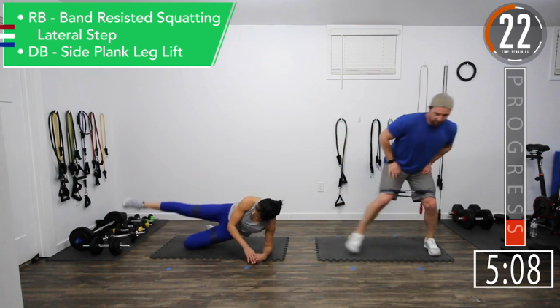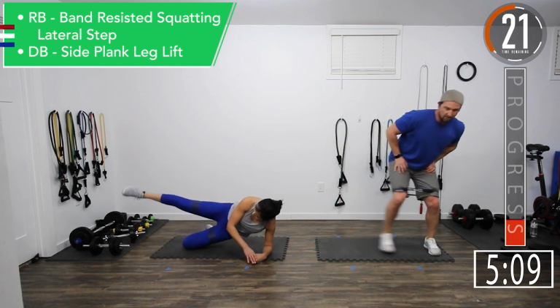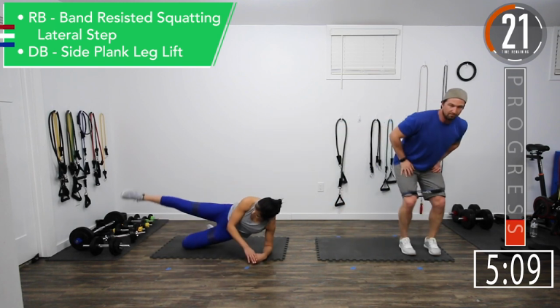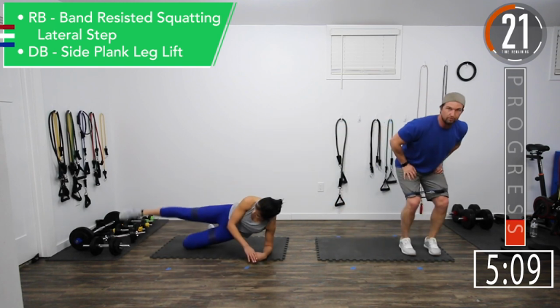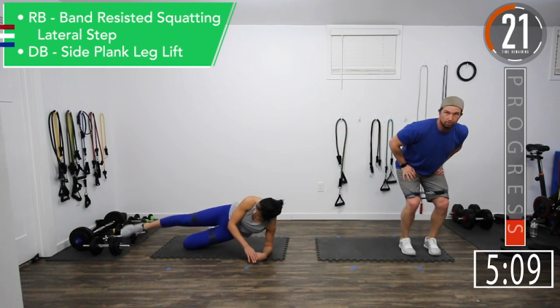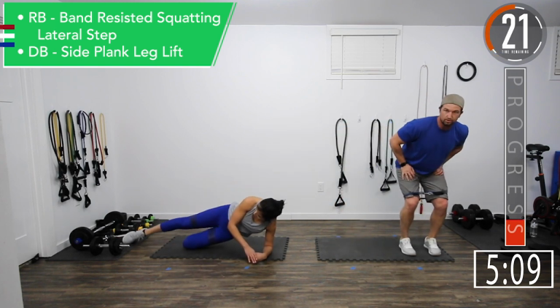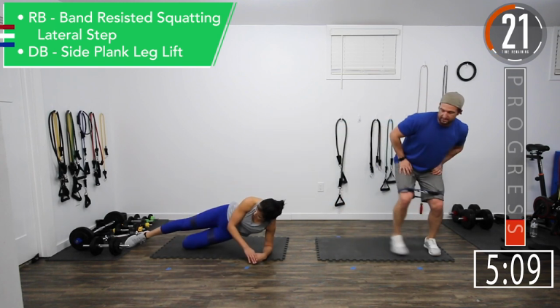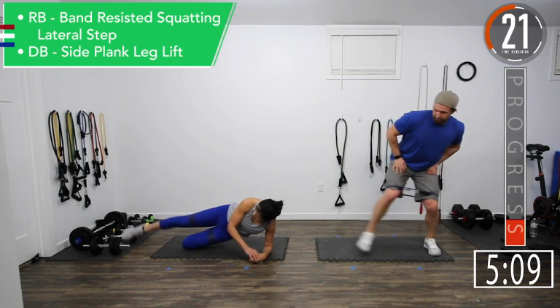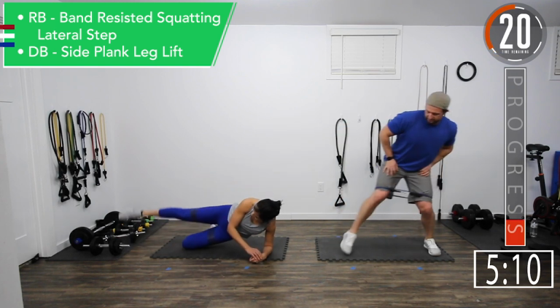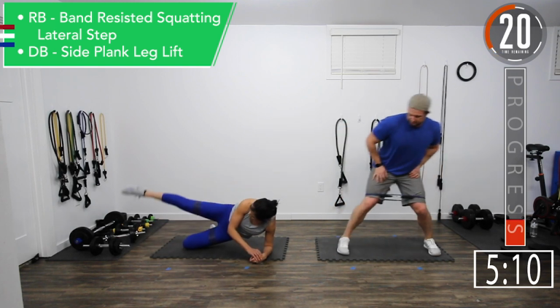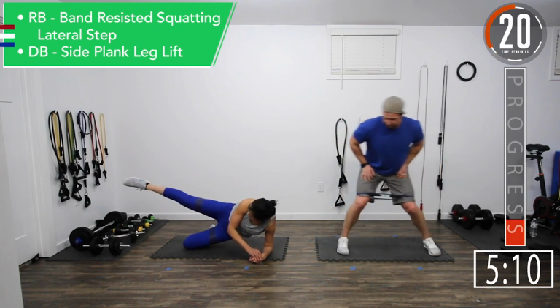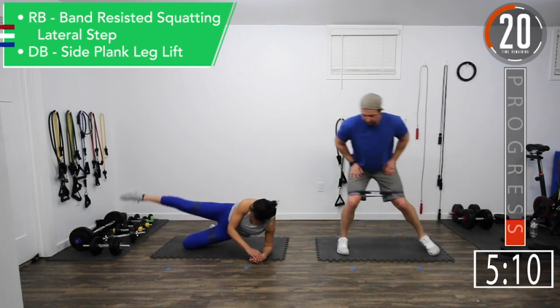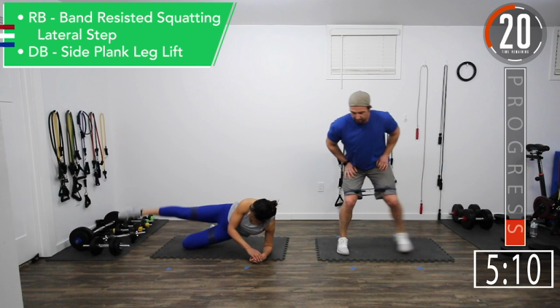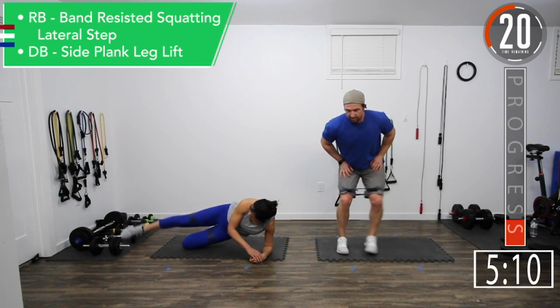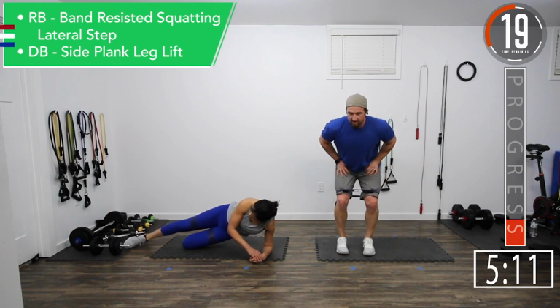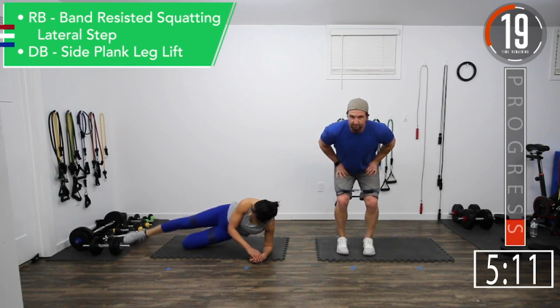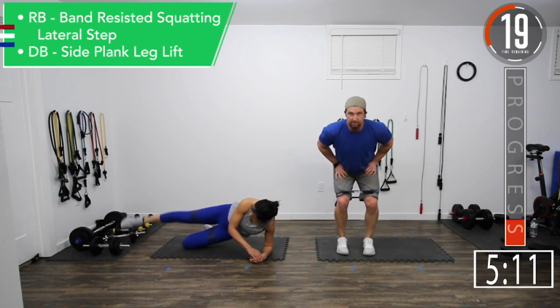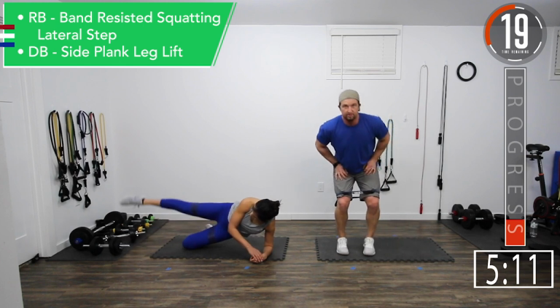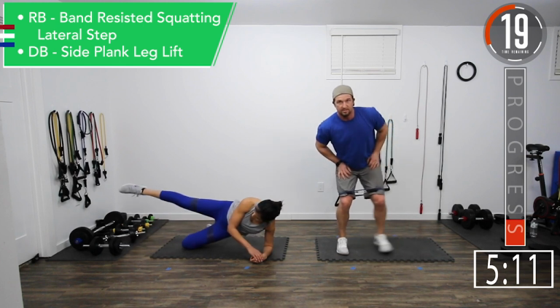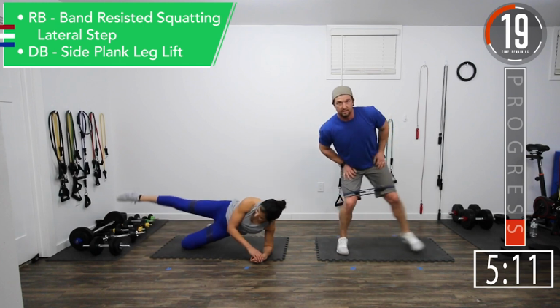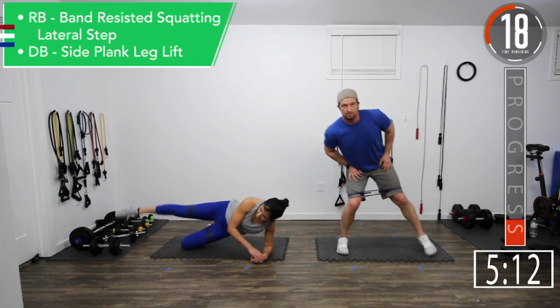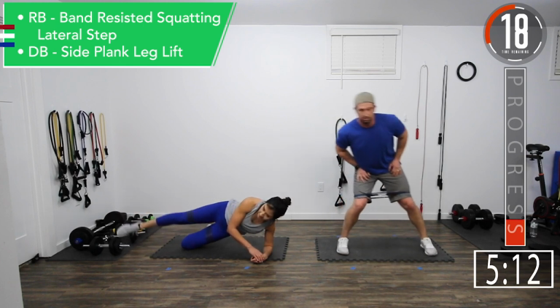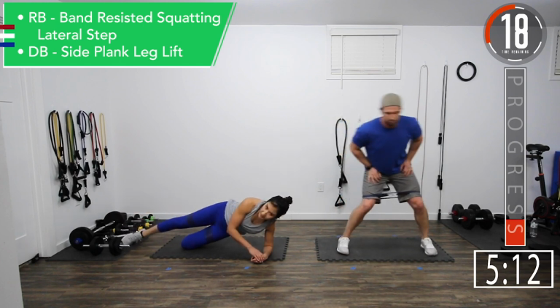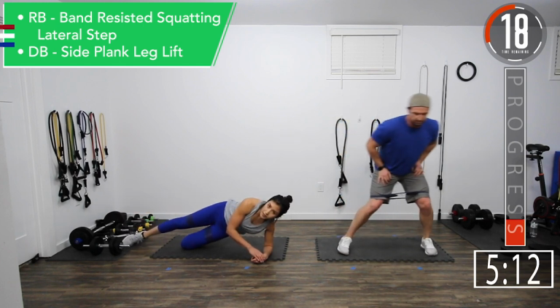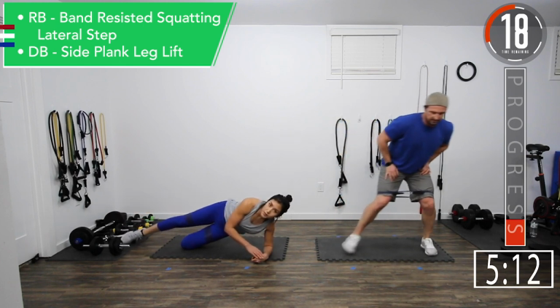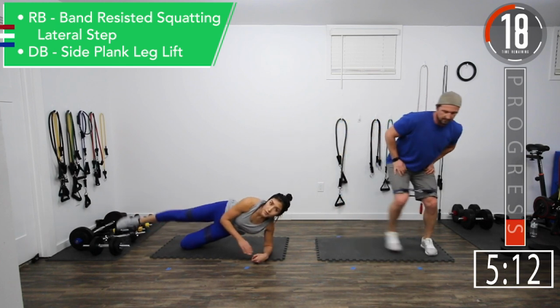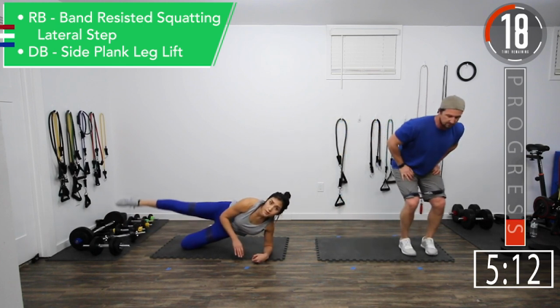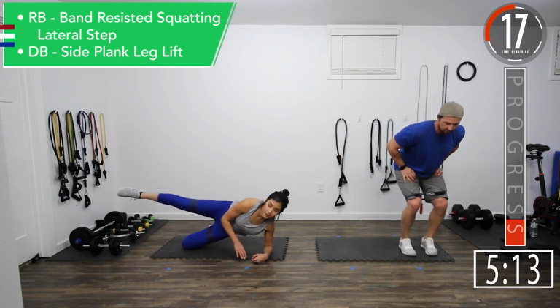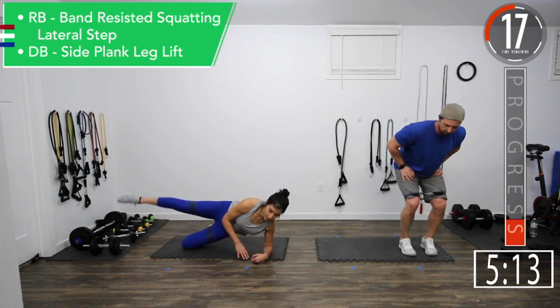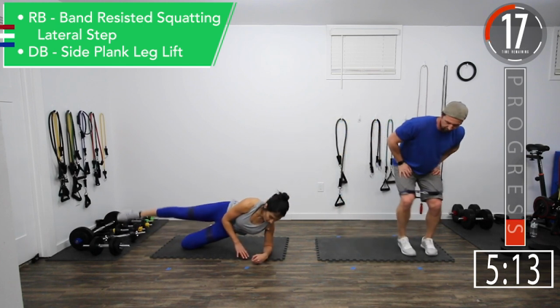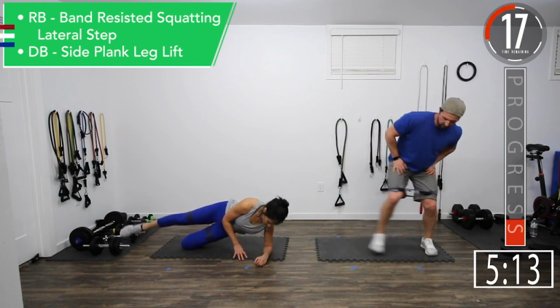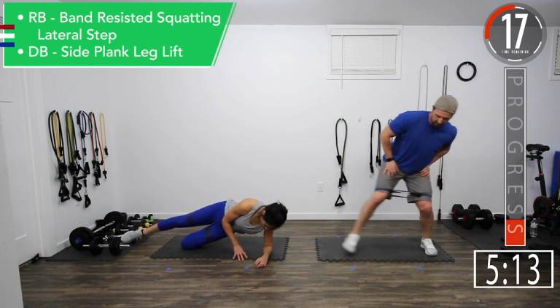Switch it up. If you're doing the leg raises, every 30 seconds you're going to switch sides. Don't forget.